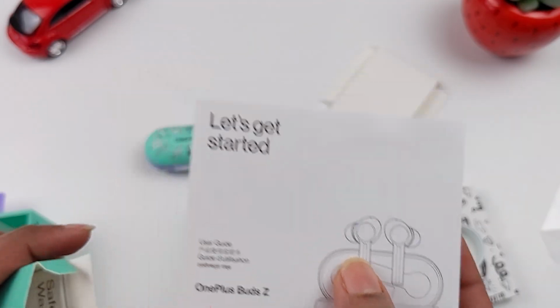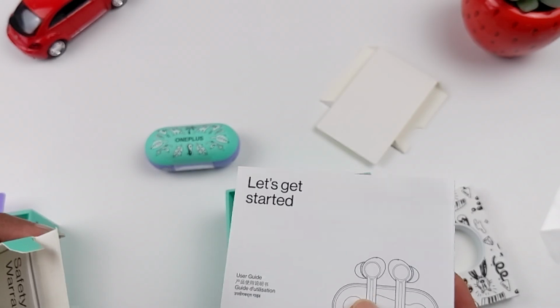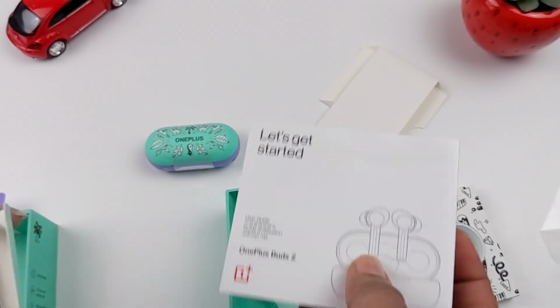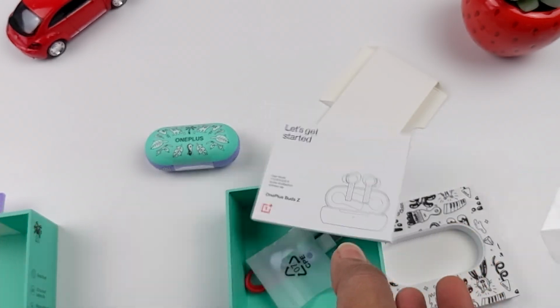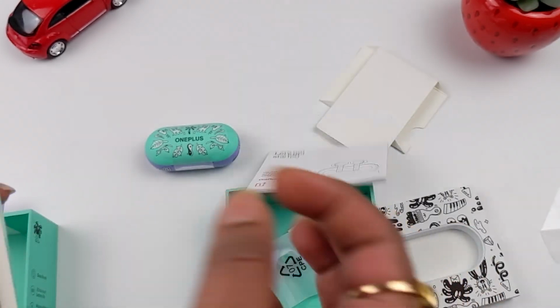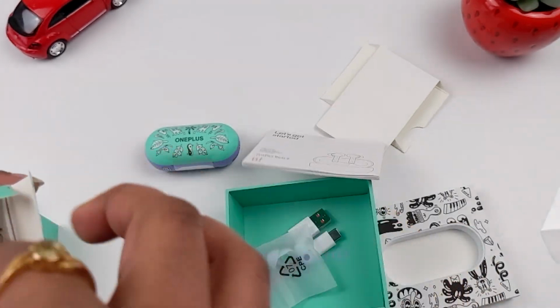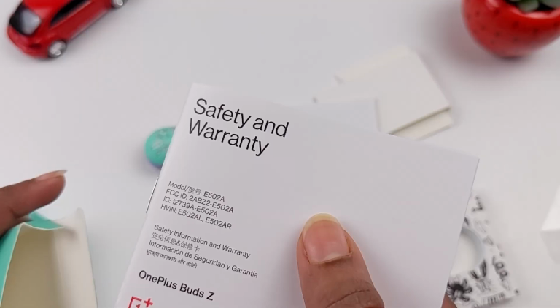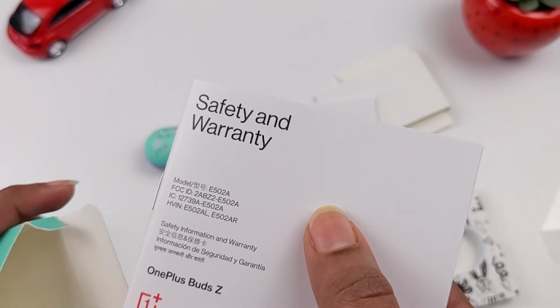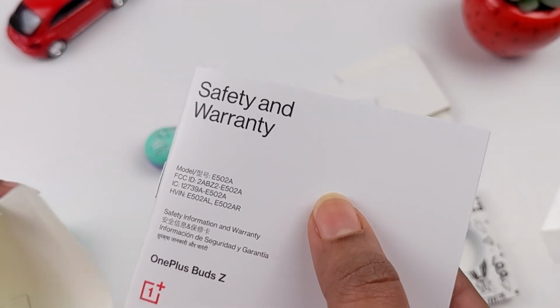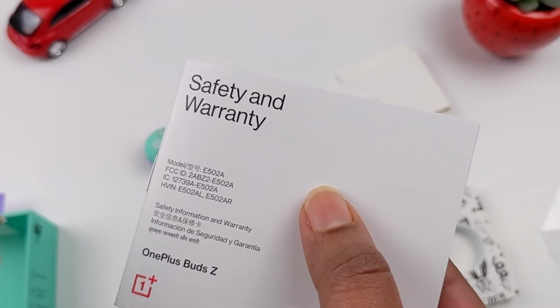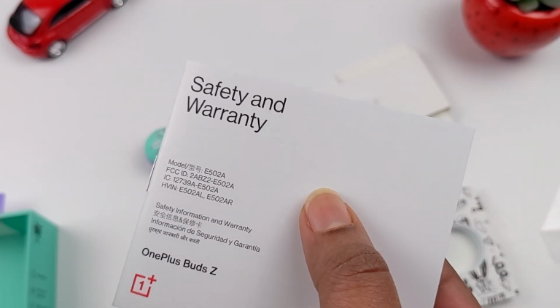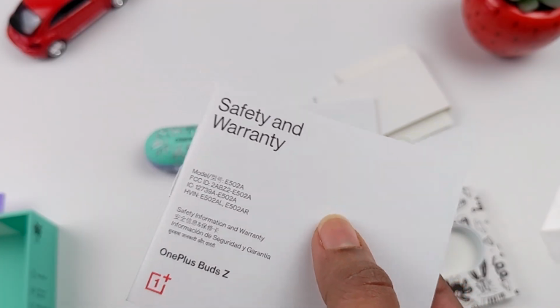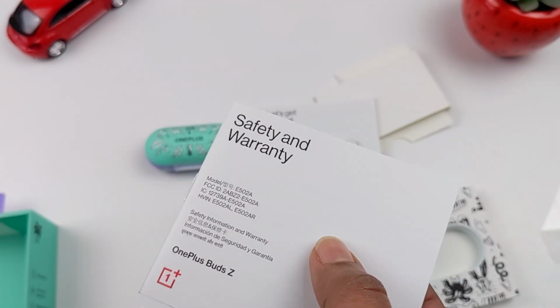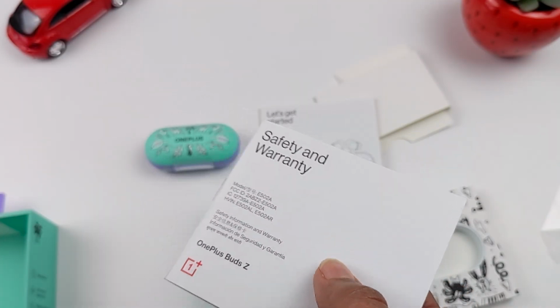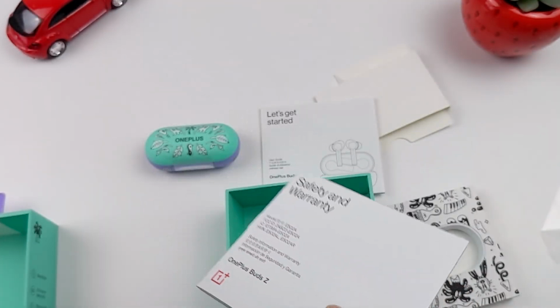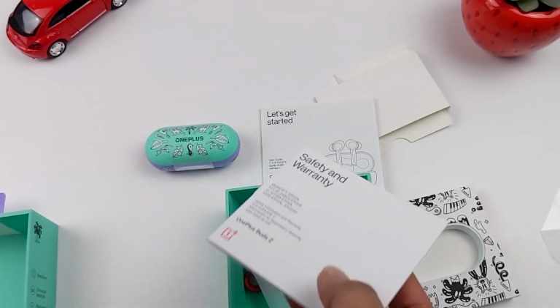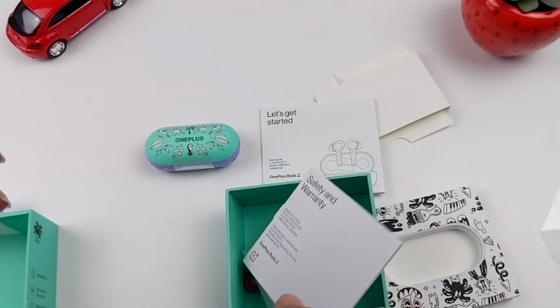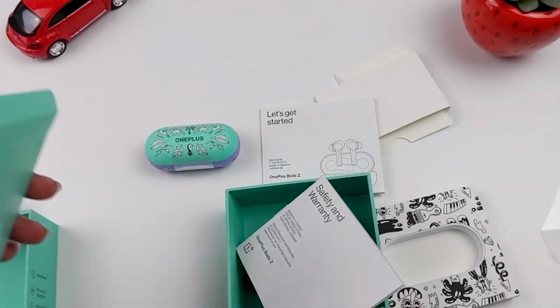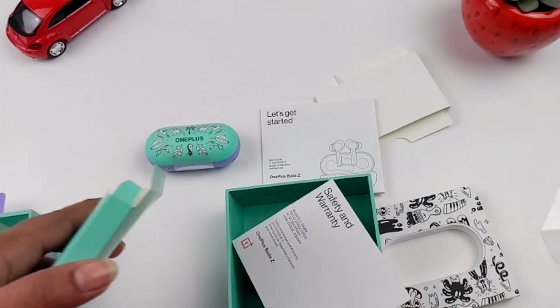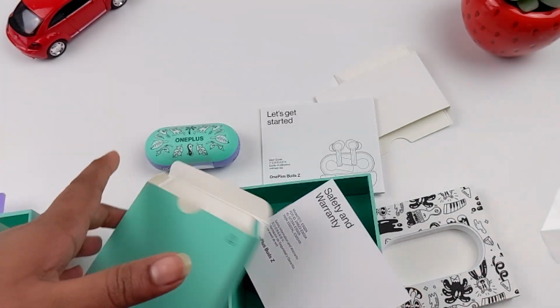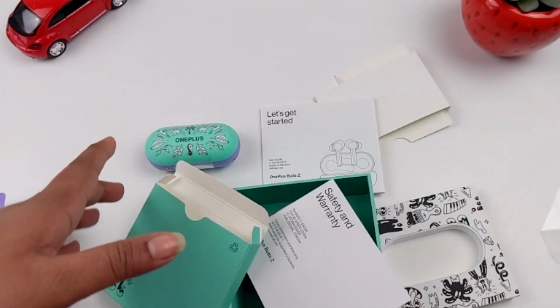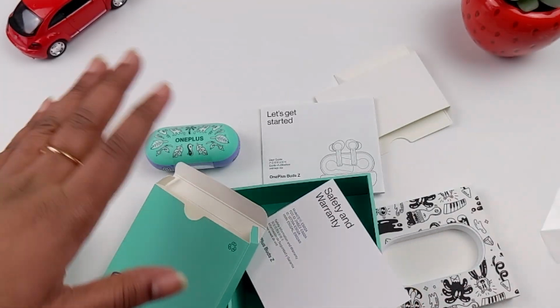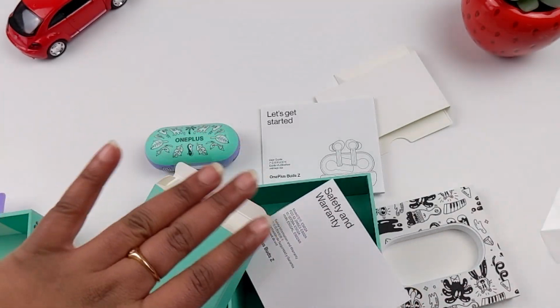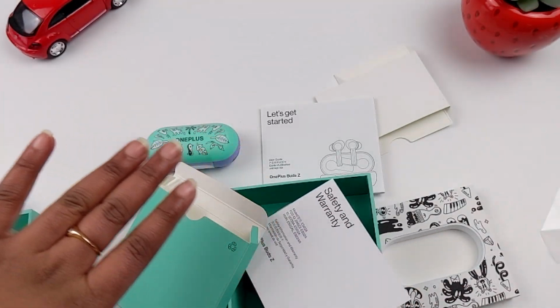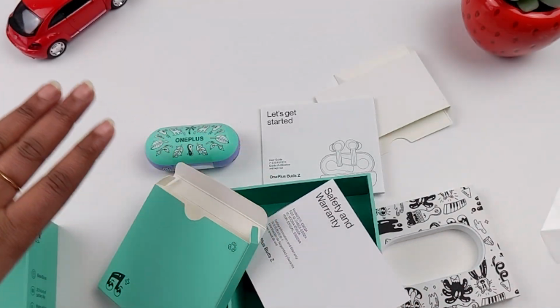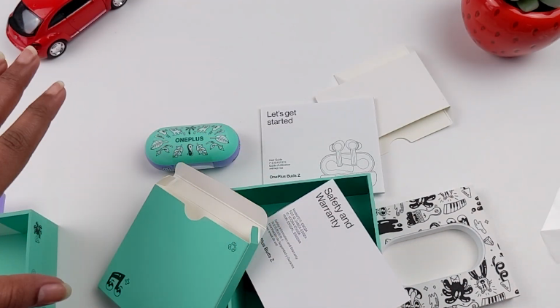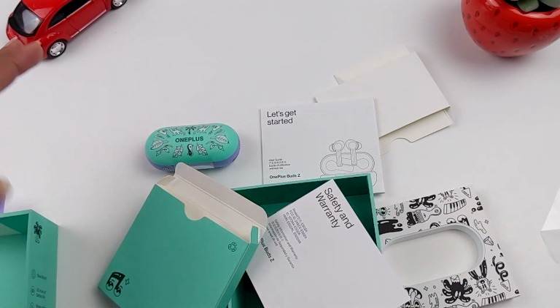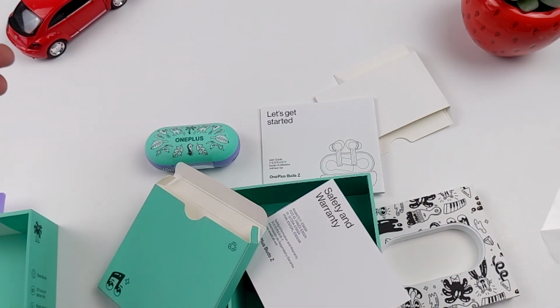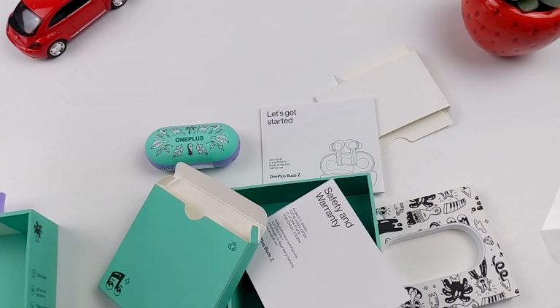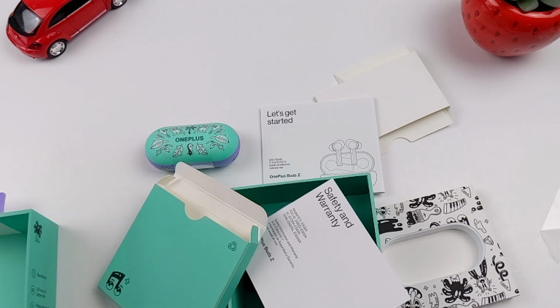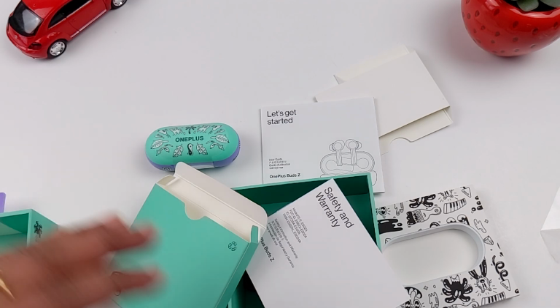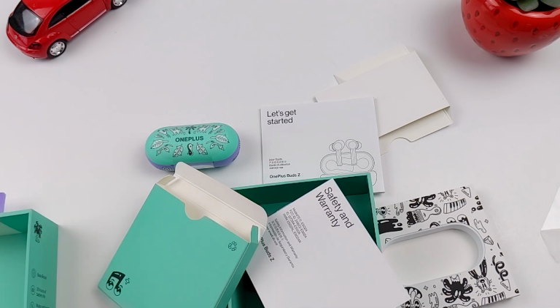We also have the manual and the Safety Warranty Sheet. And here I have the special box itself.